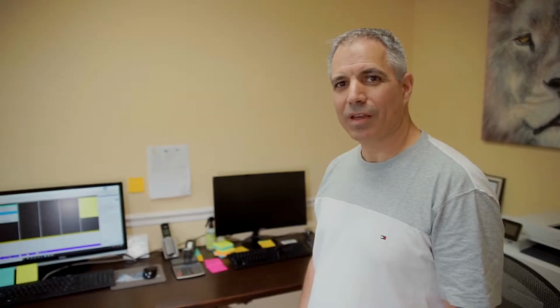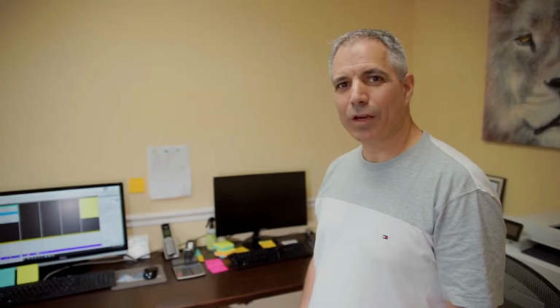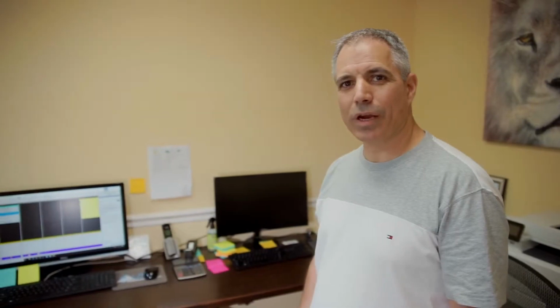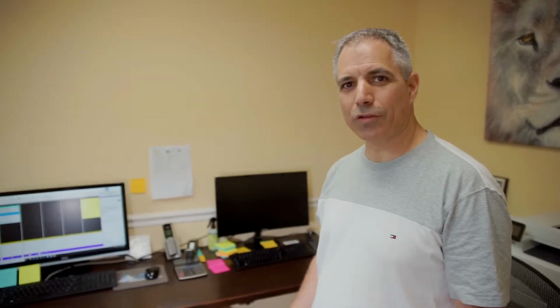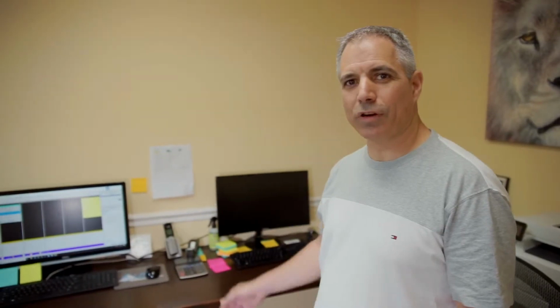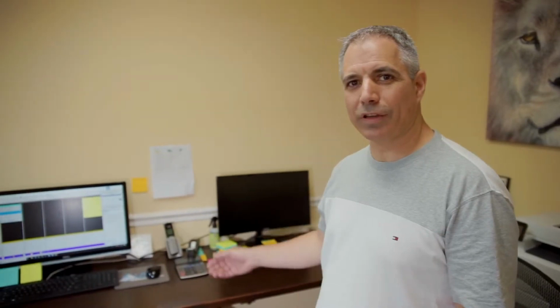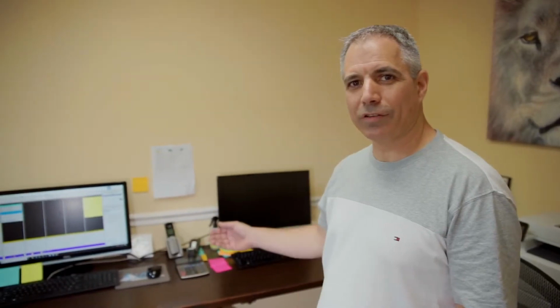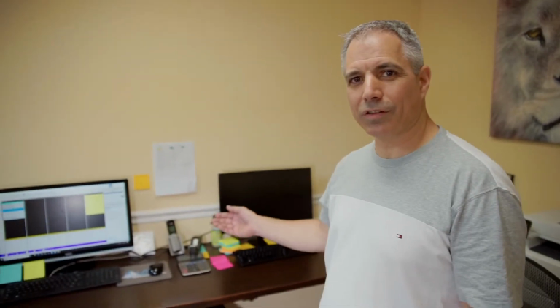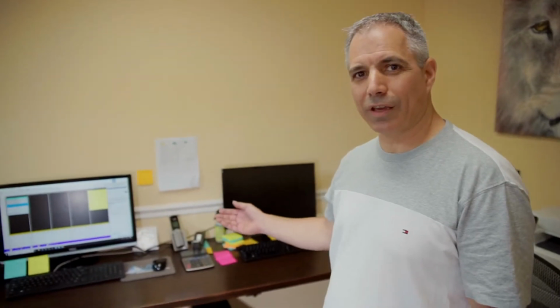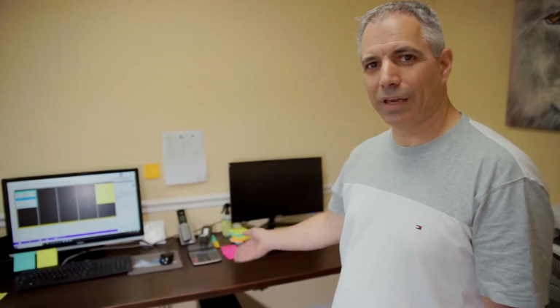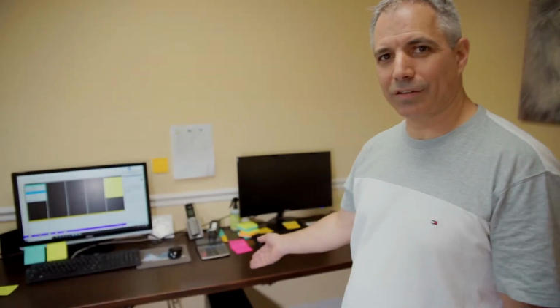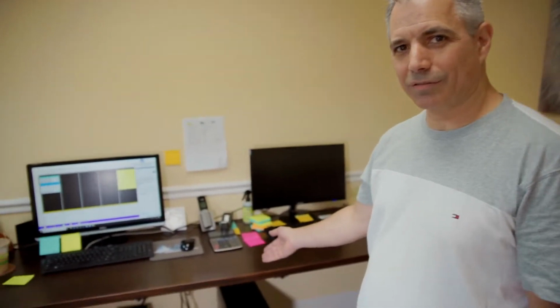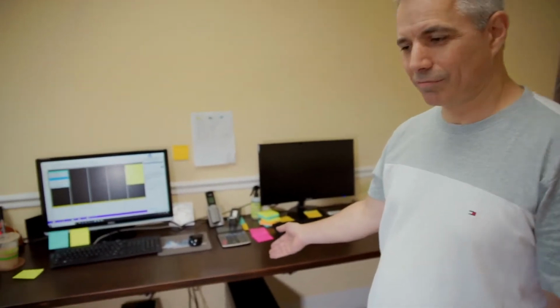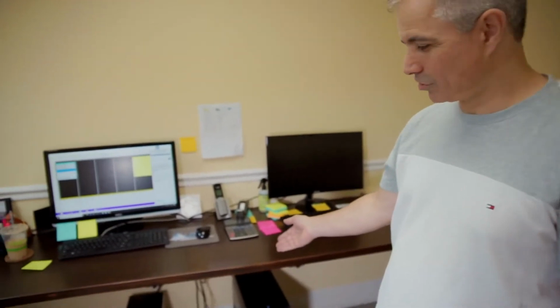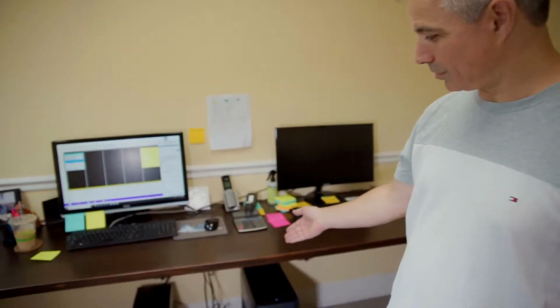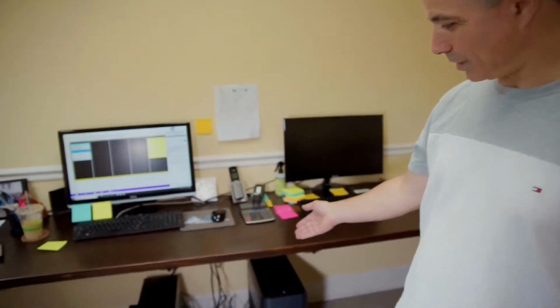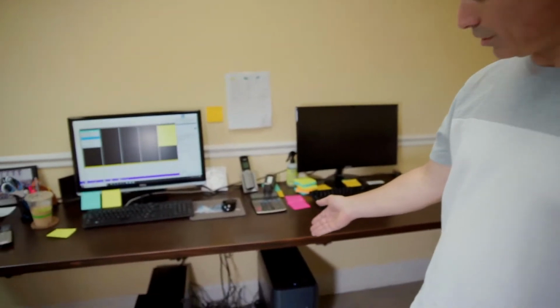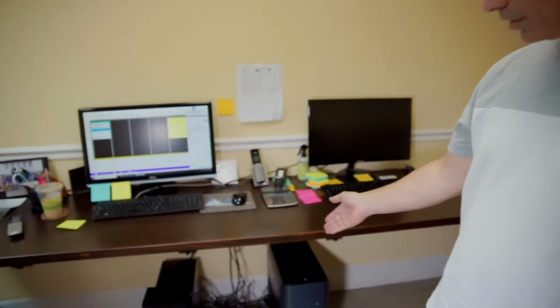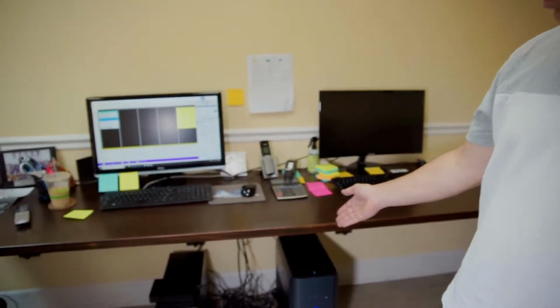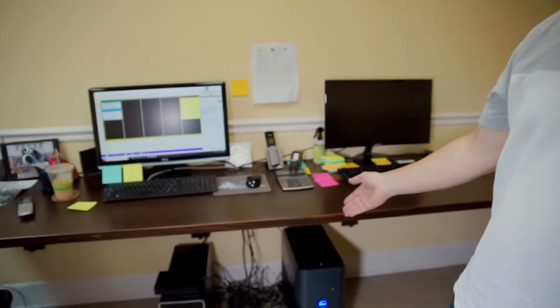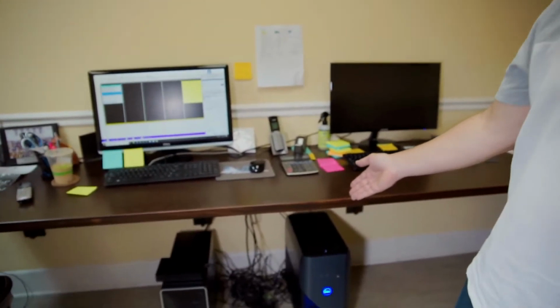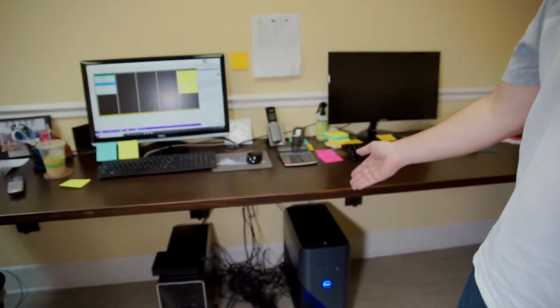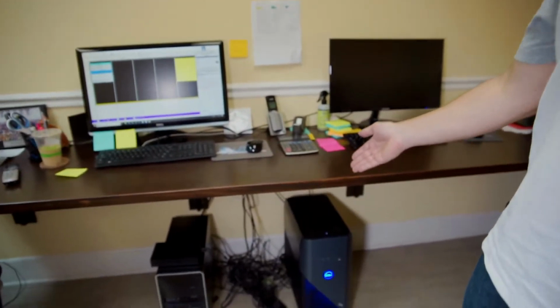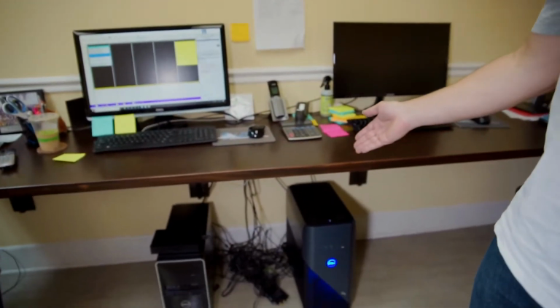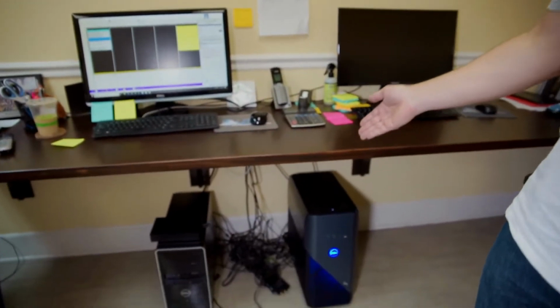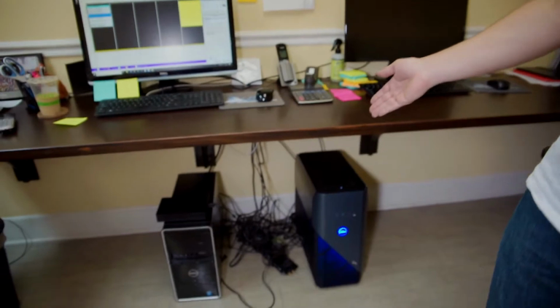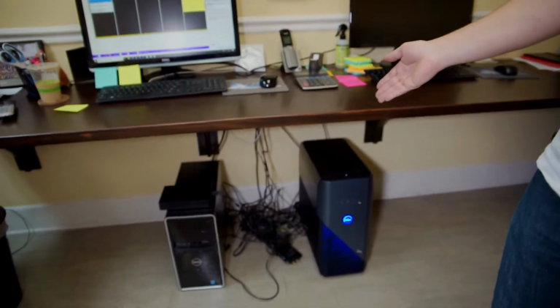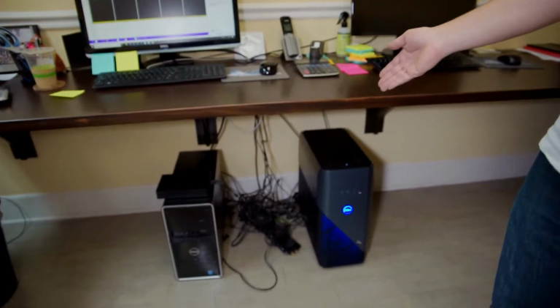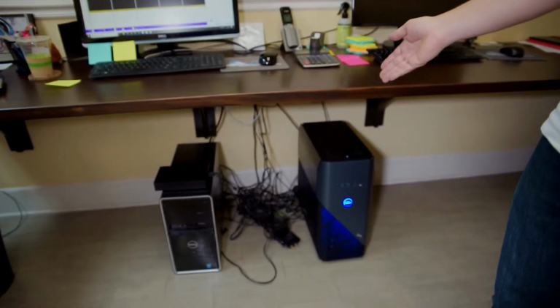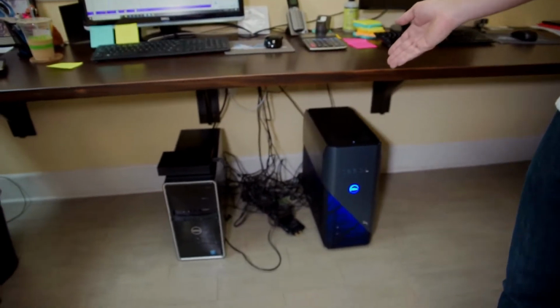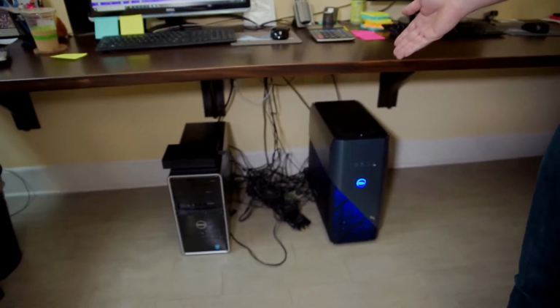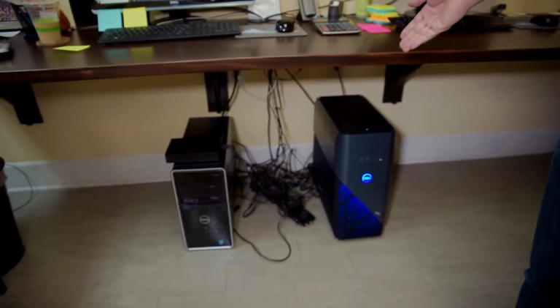Here we are at the front desk — just take a look at that. This is what we're going to tackle now.